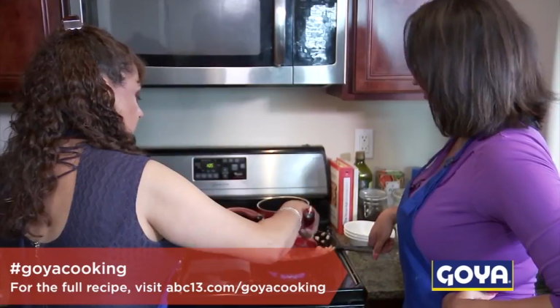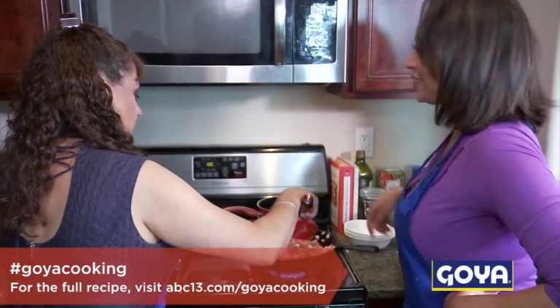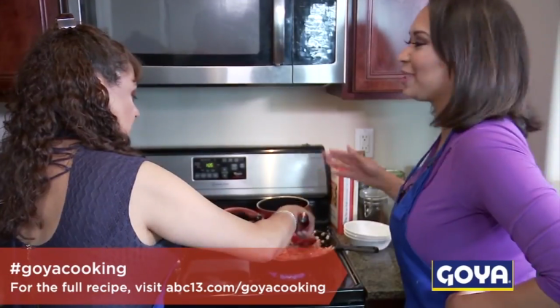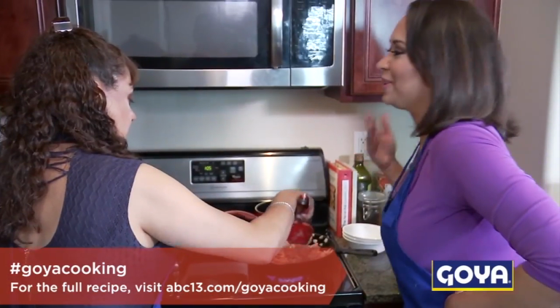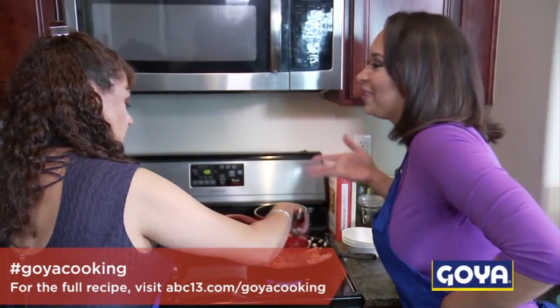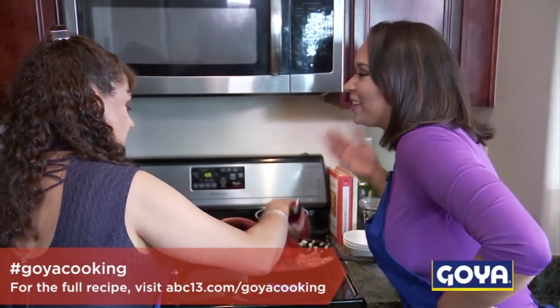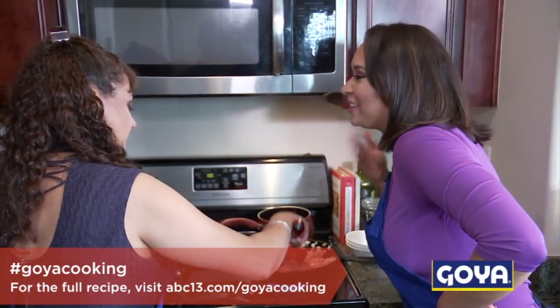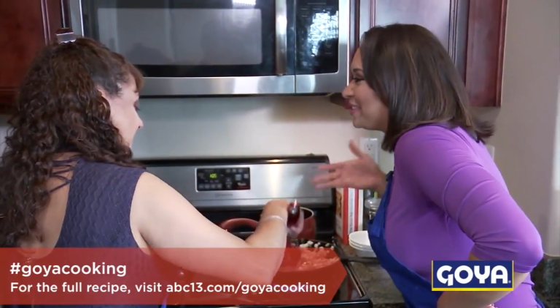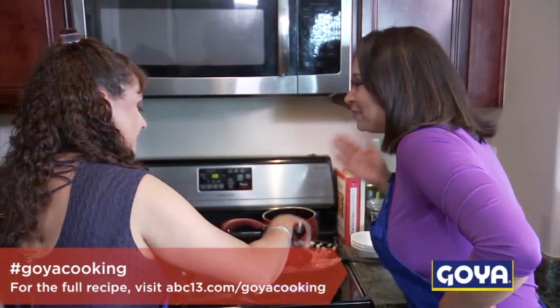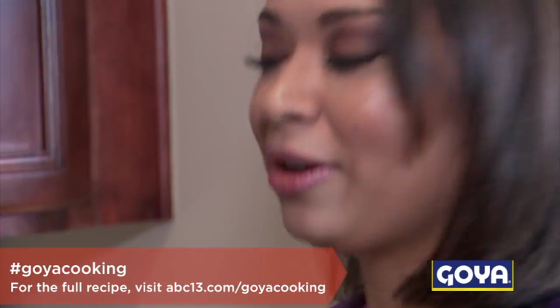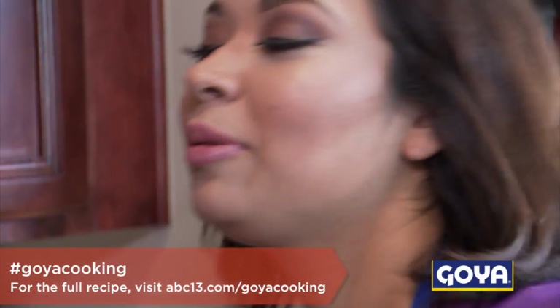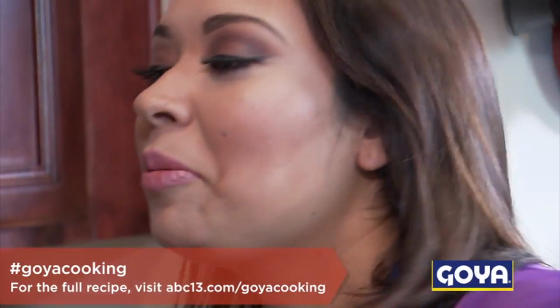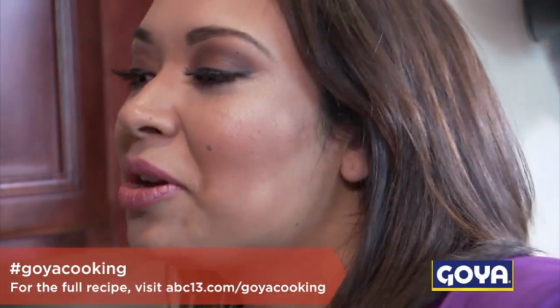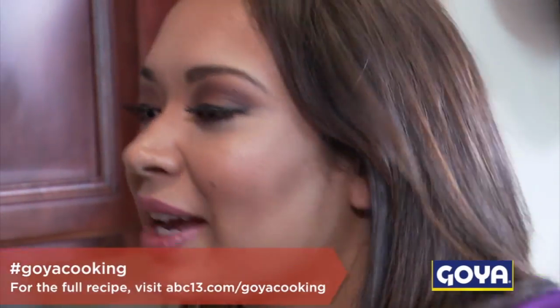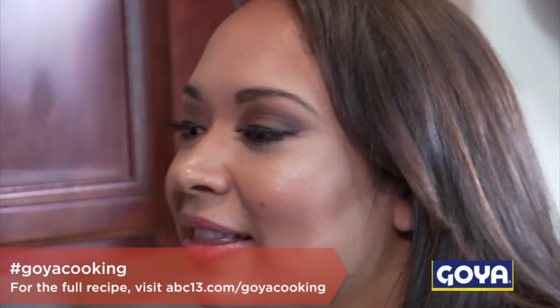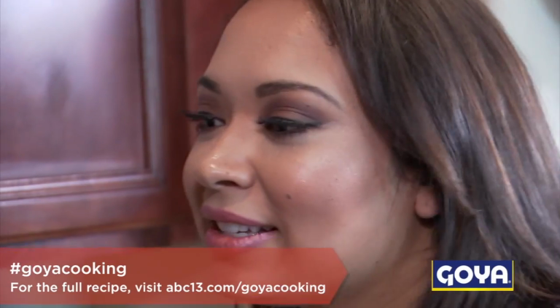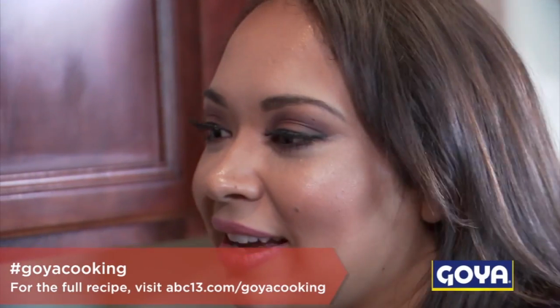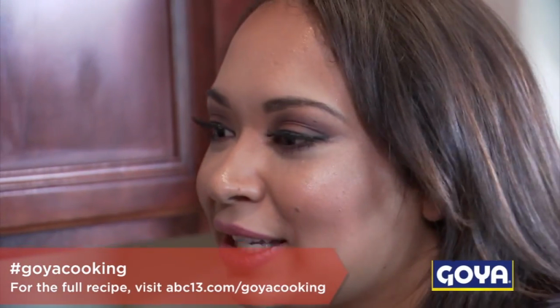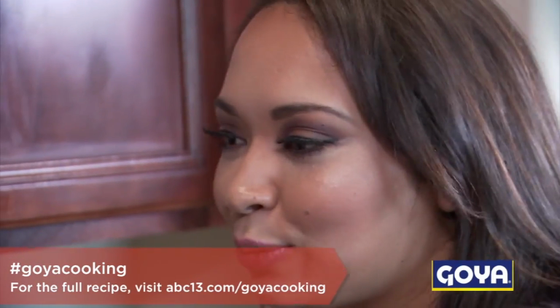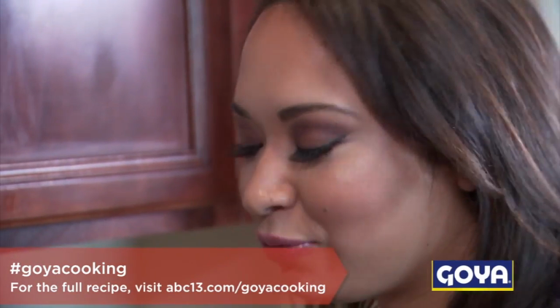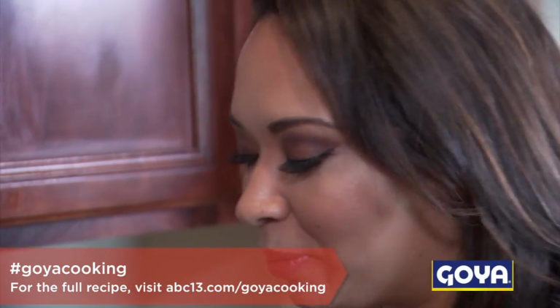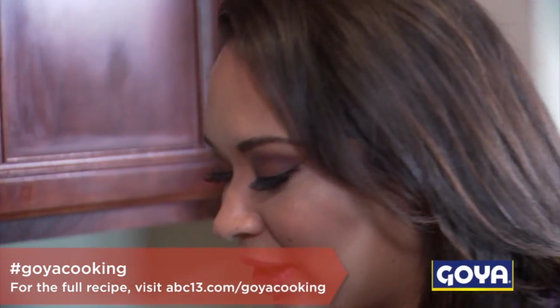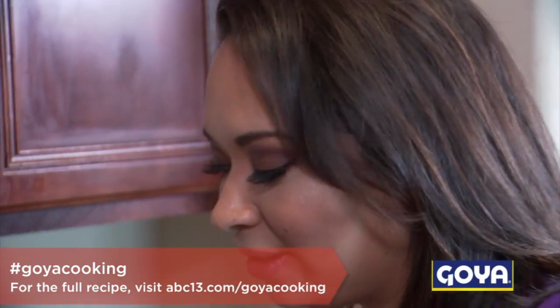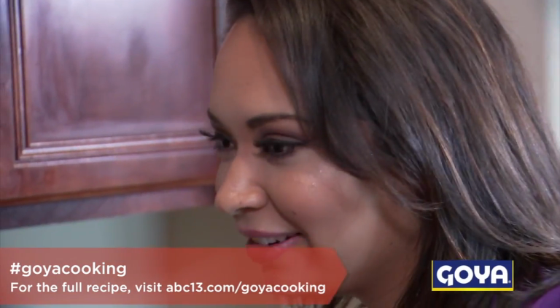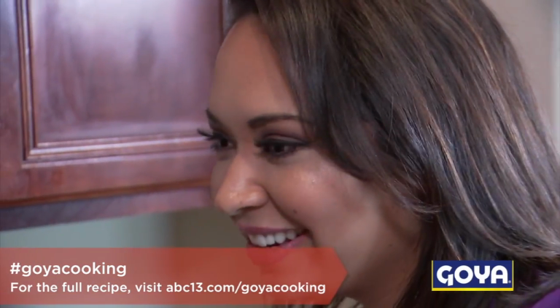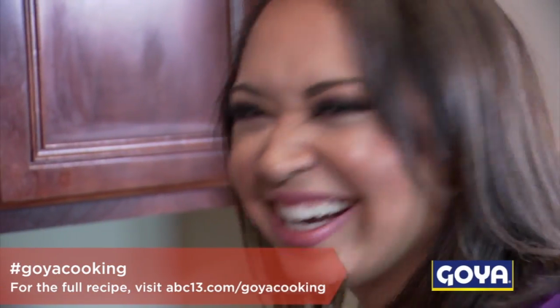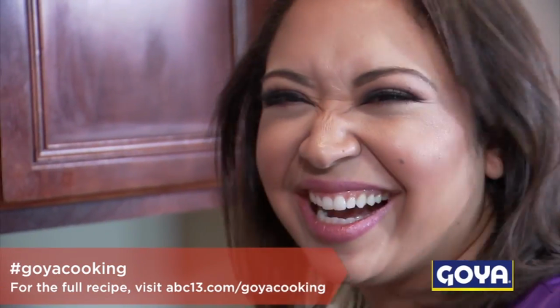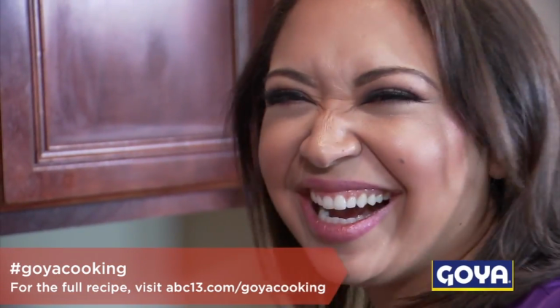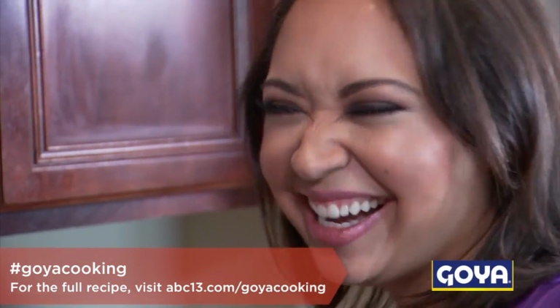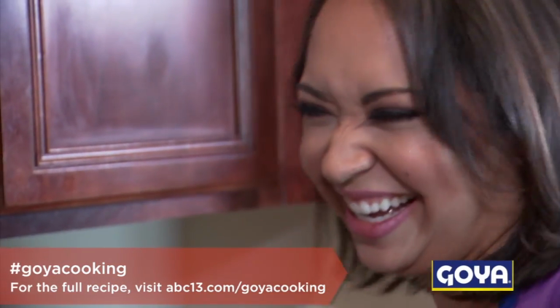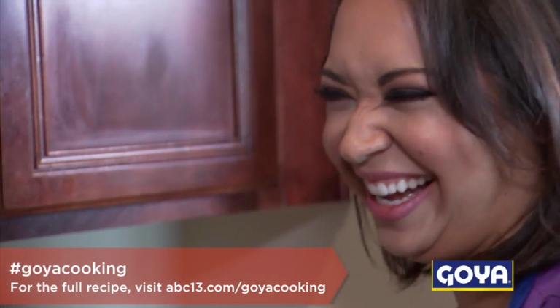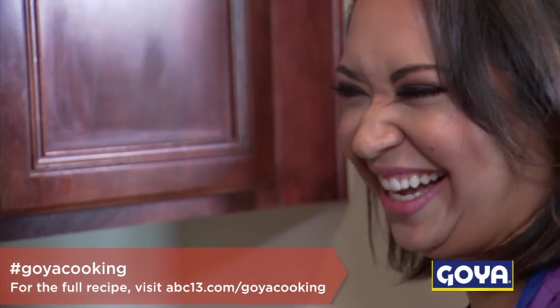It smells so good. I don't remember you making these like this for me. No, not quite this fancy.